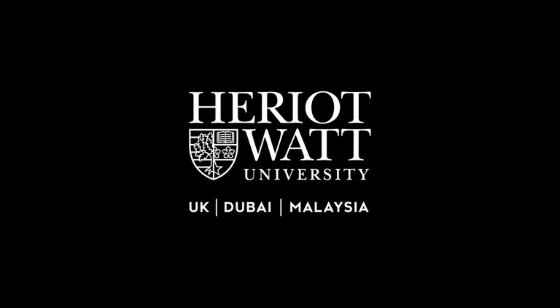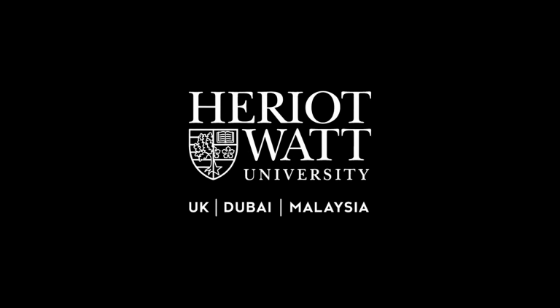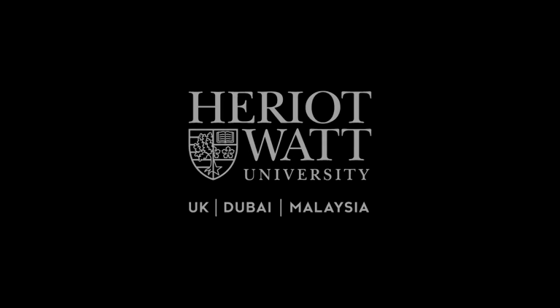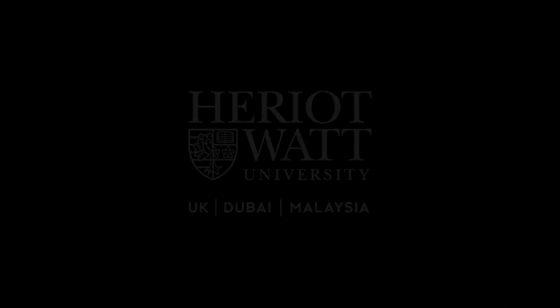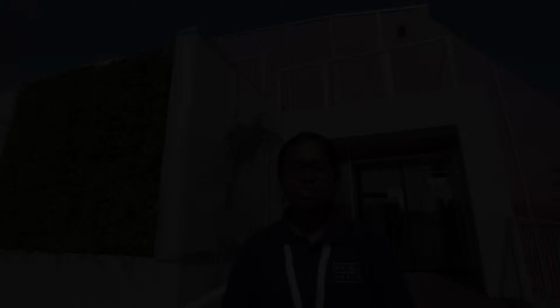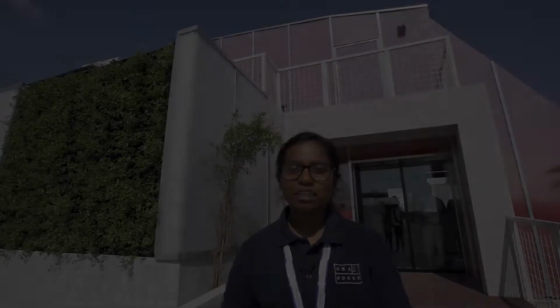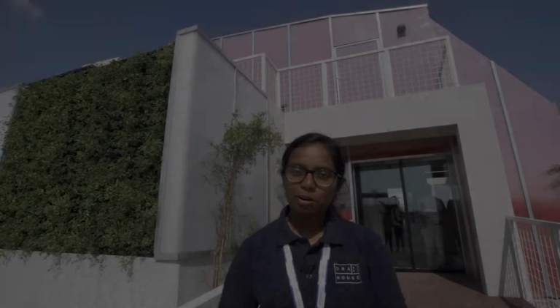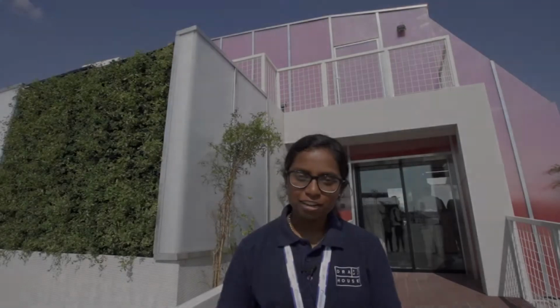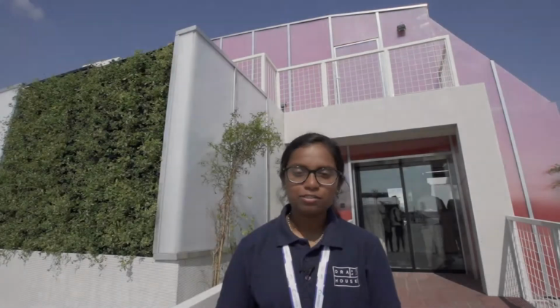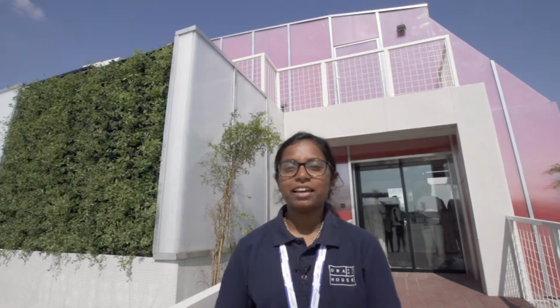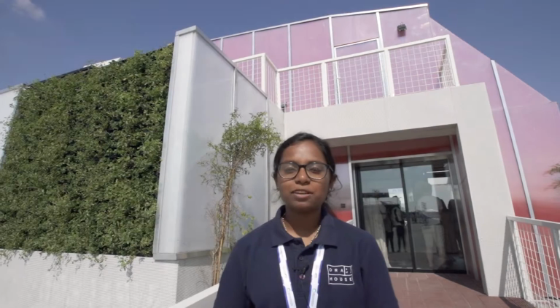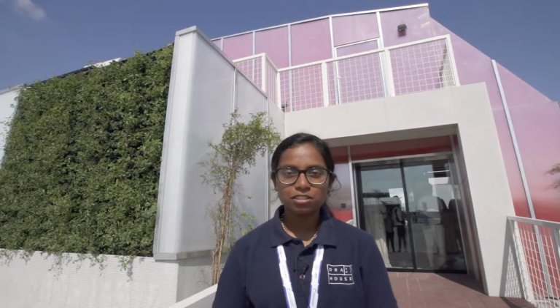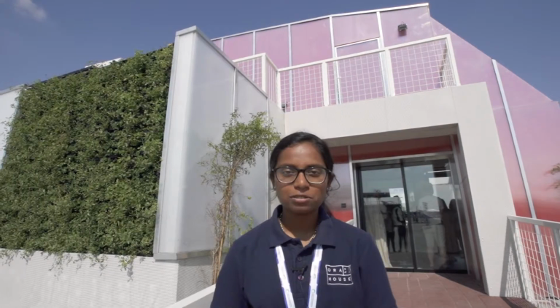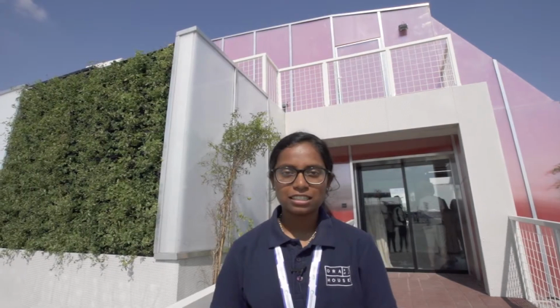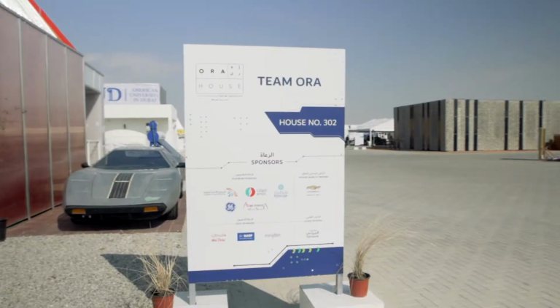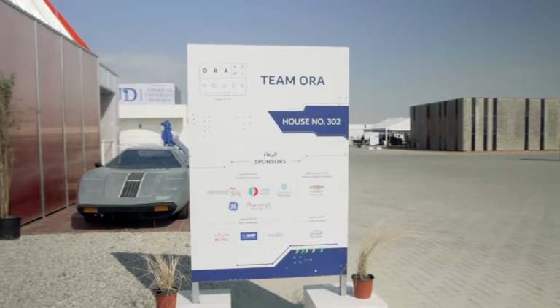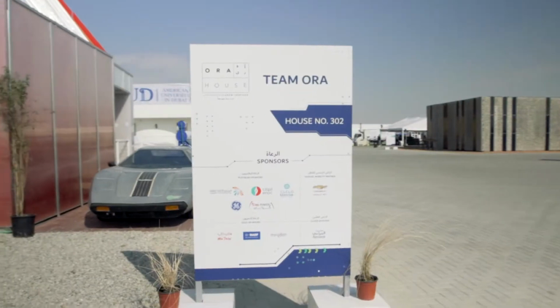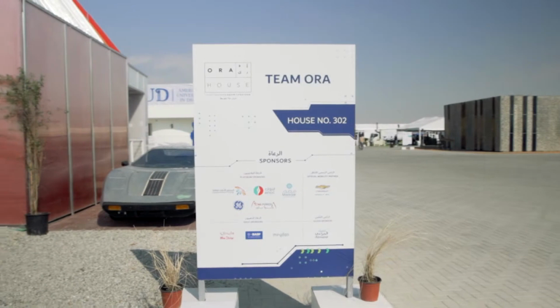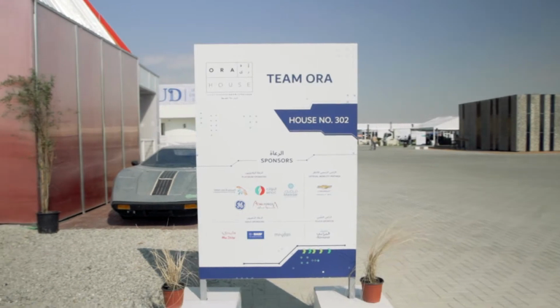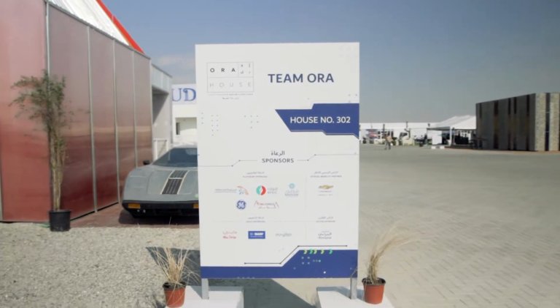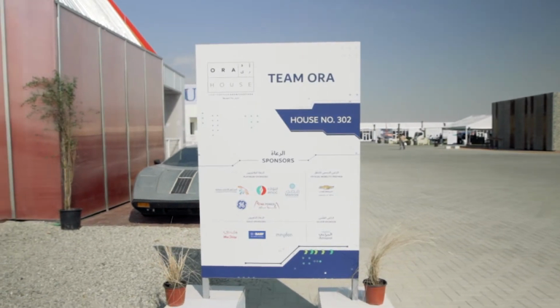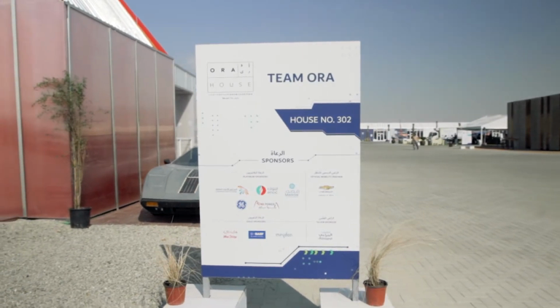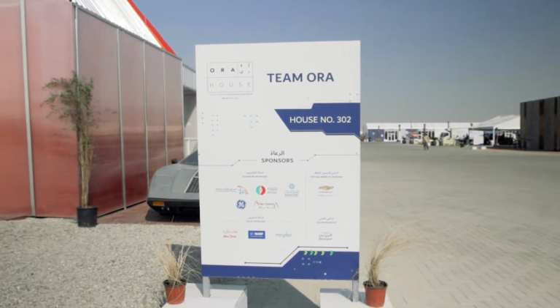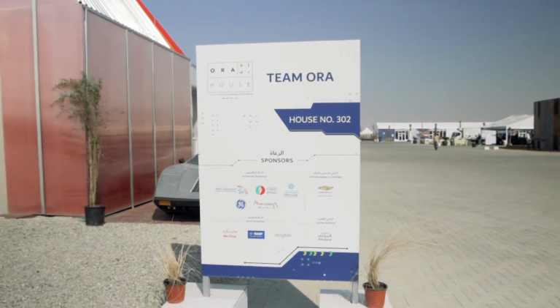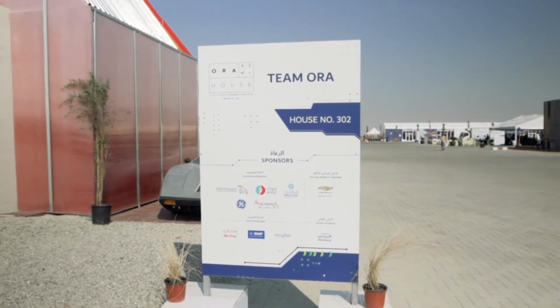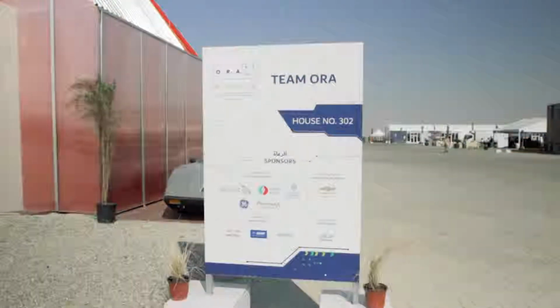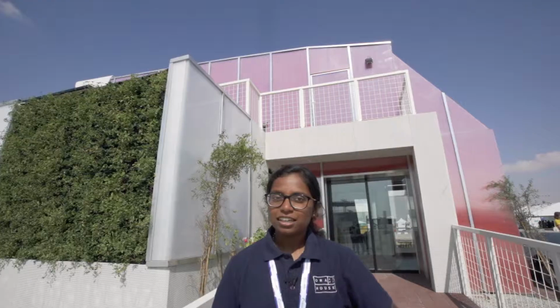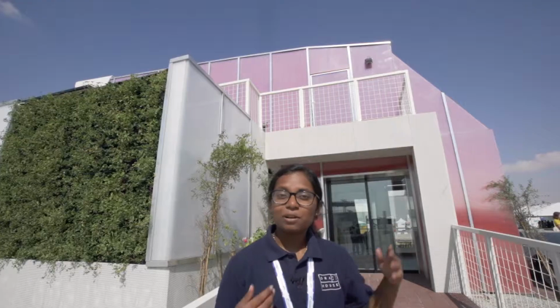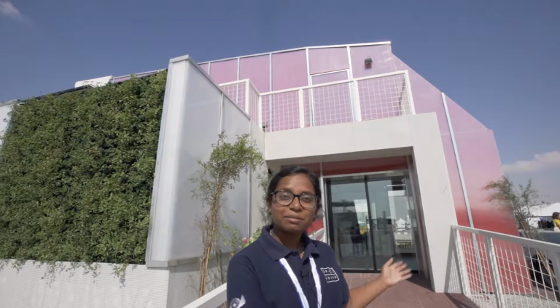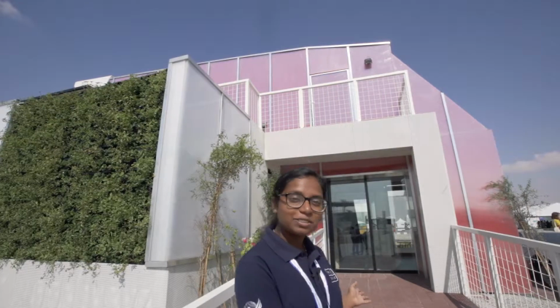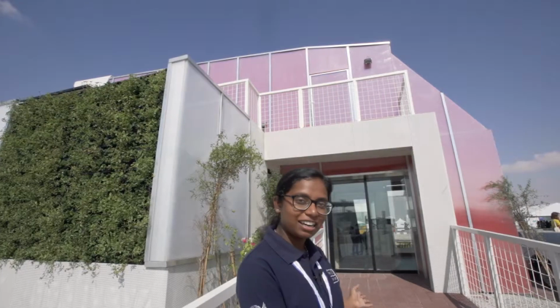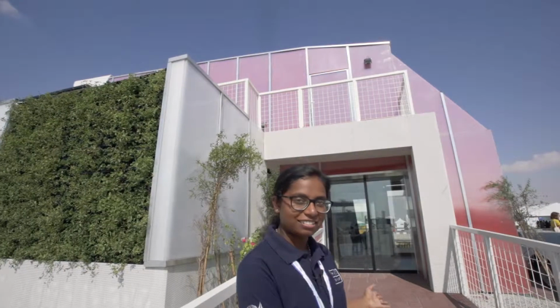Hi guys, we are Team Aura from Harriet Water University. Aura stands for Organic, Resilient and Adaptive. Welcome to our house!